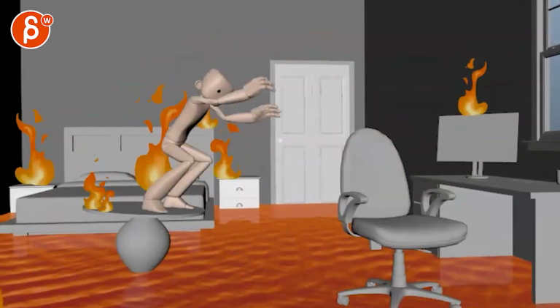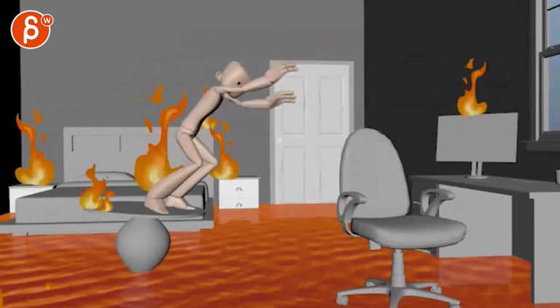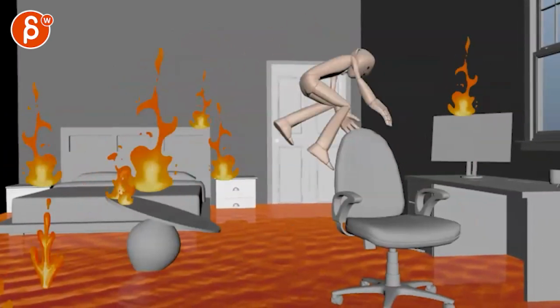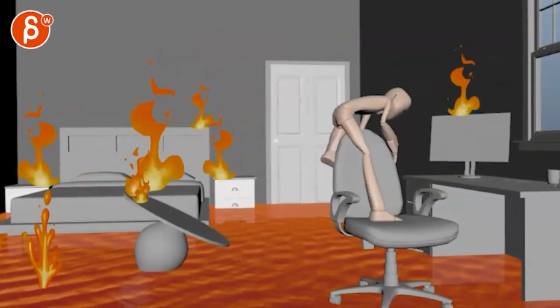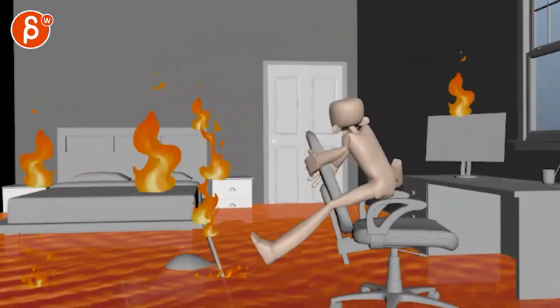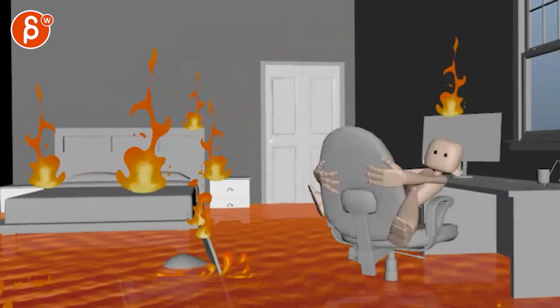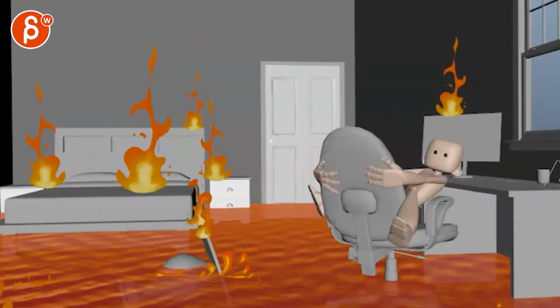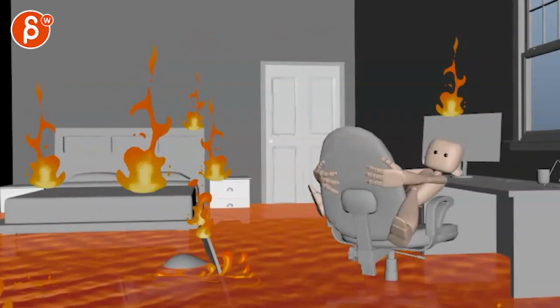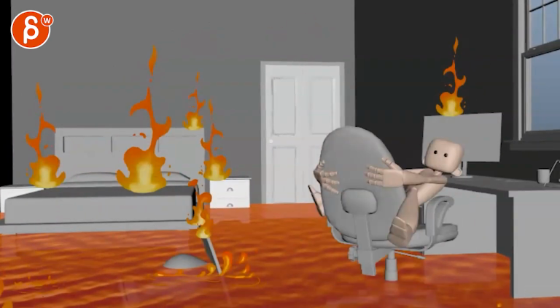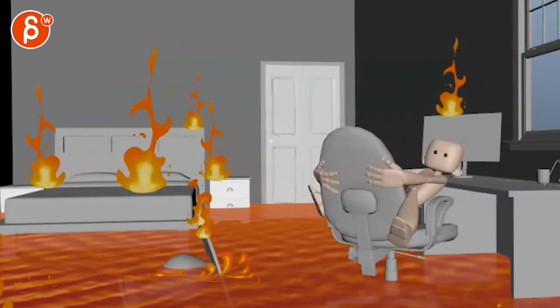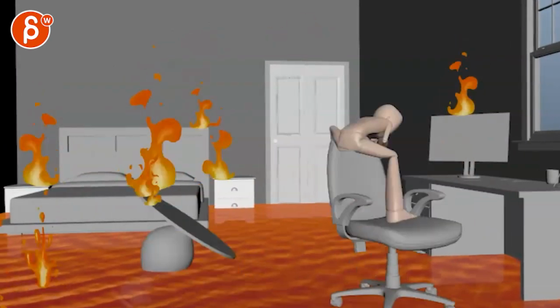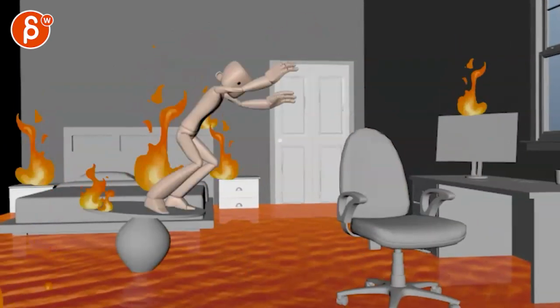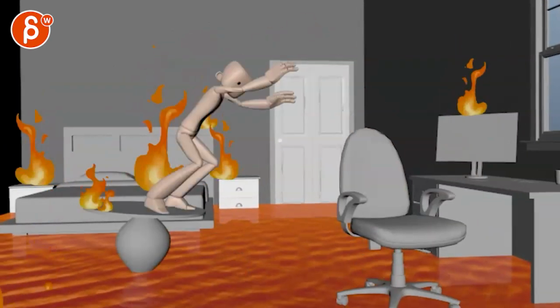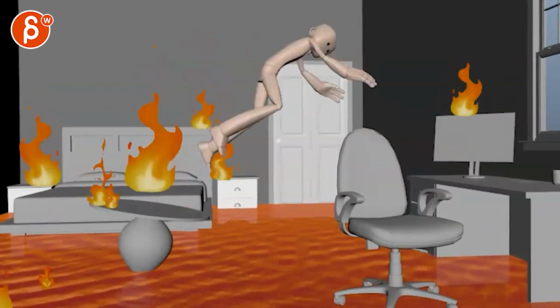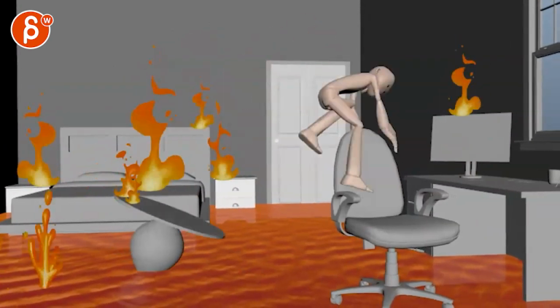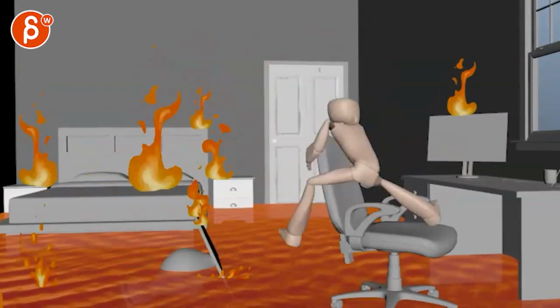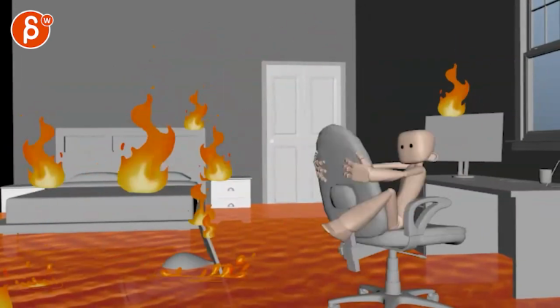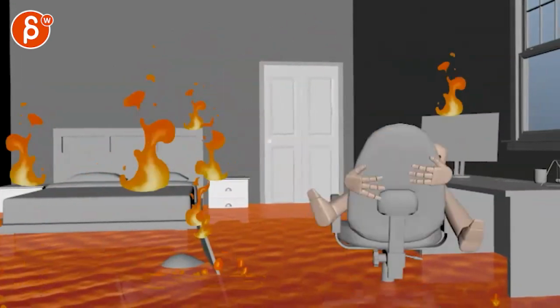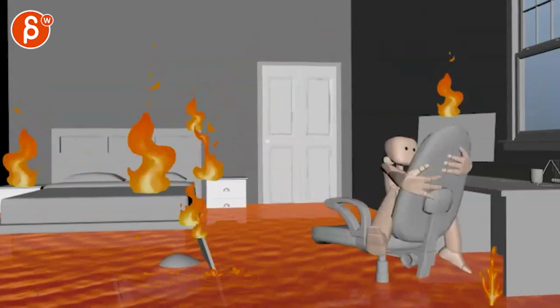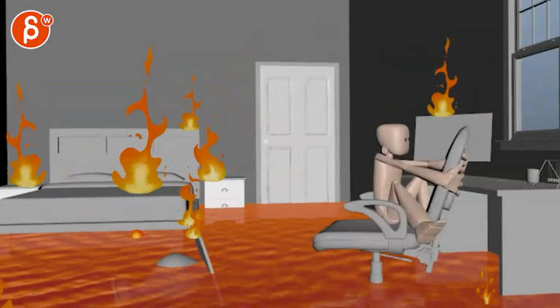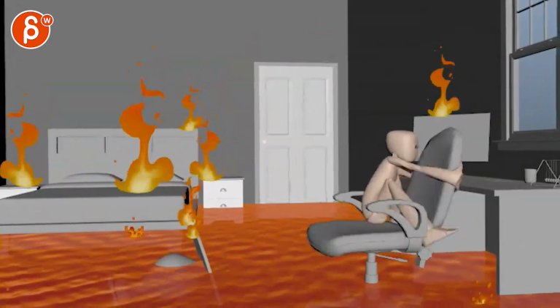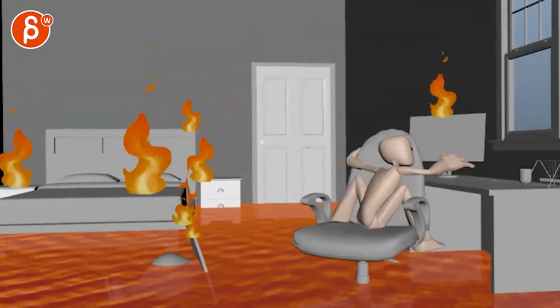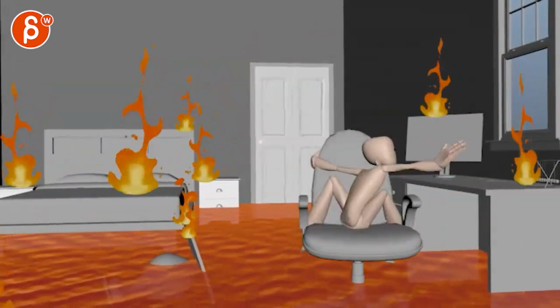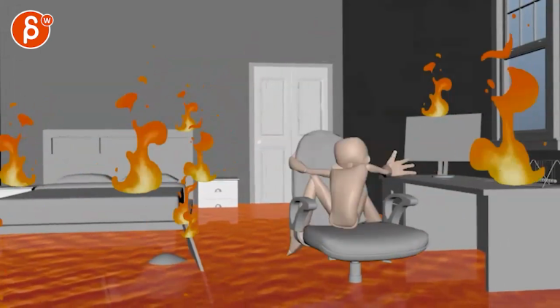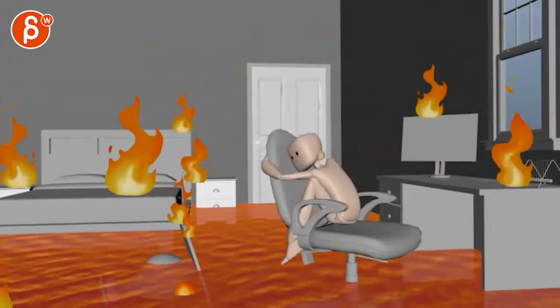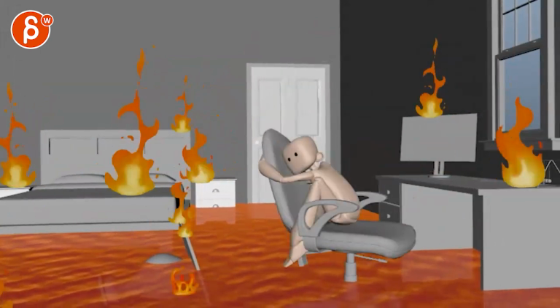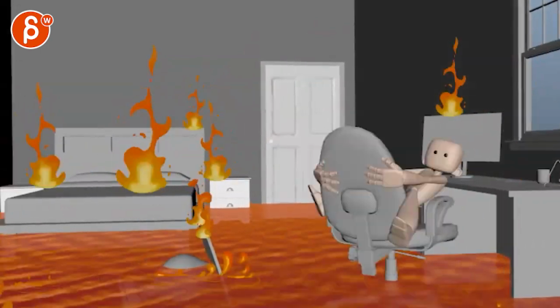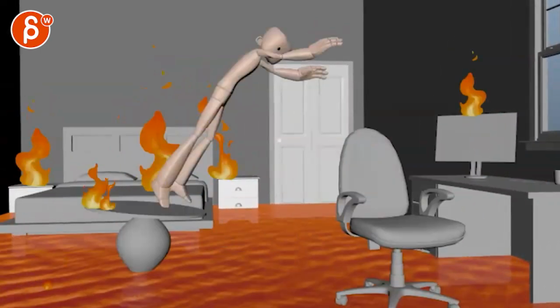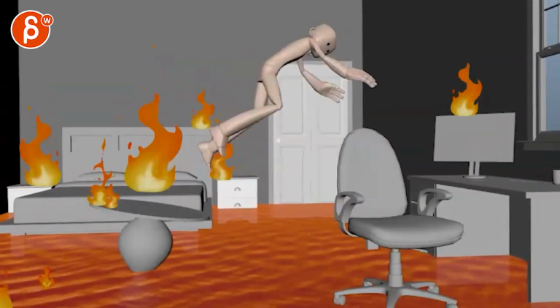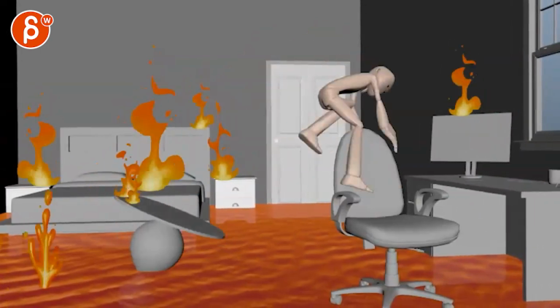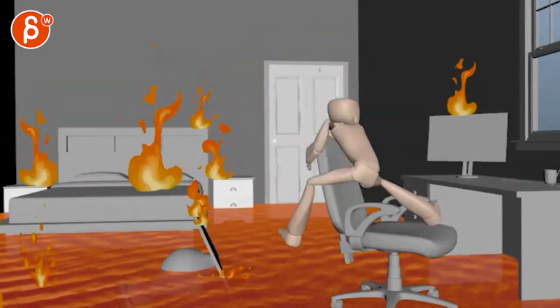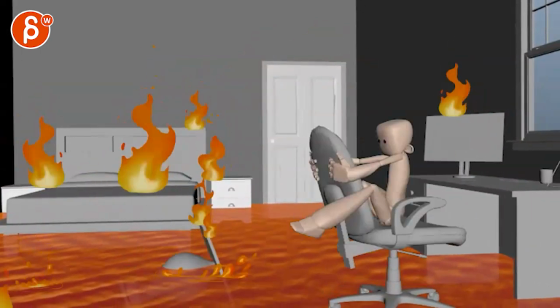That just feels a bit light — I'm really talking just a couple of frames — but since we are in the polishing phase, these details matter.